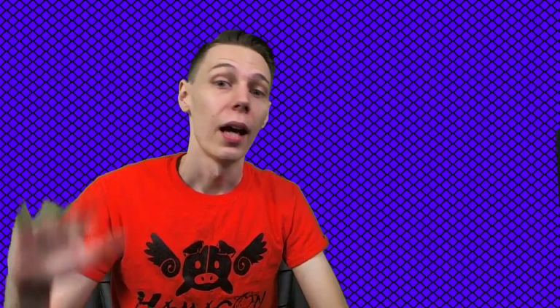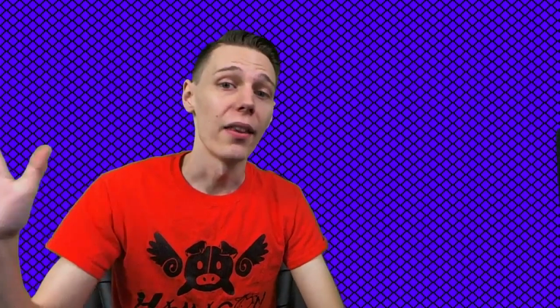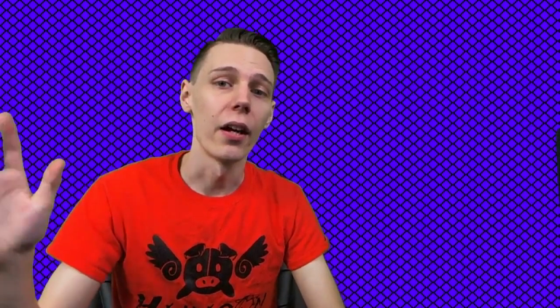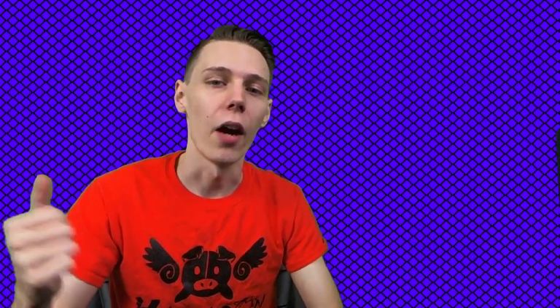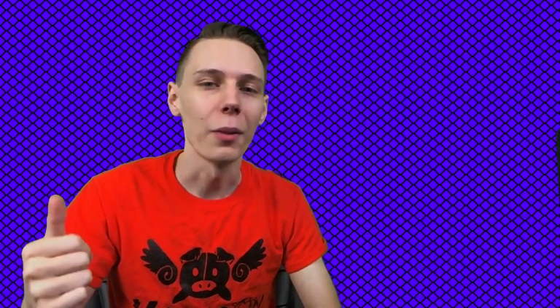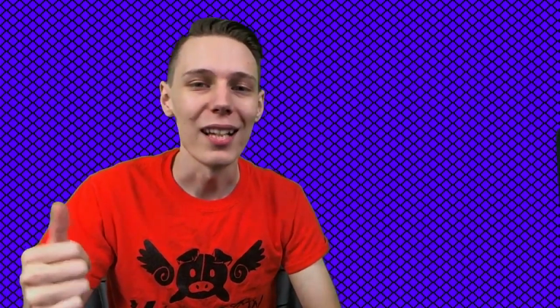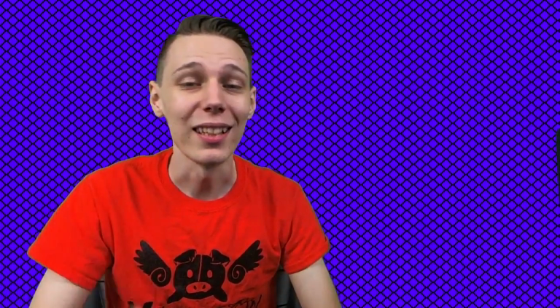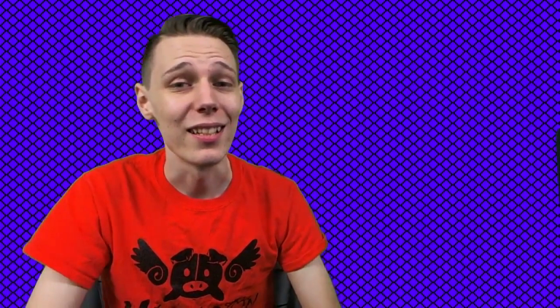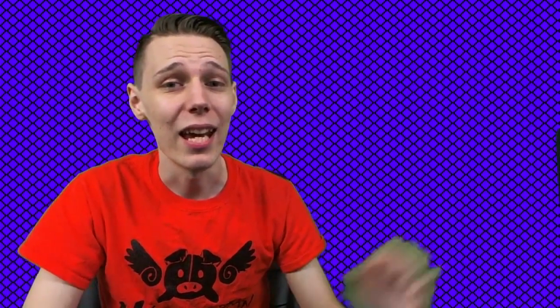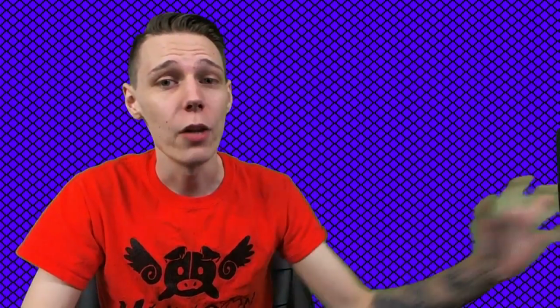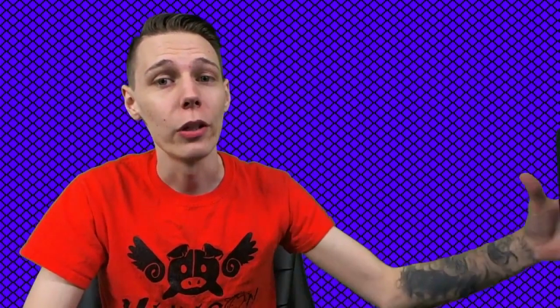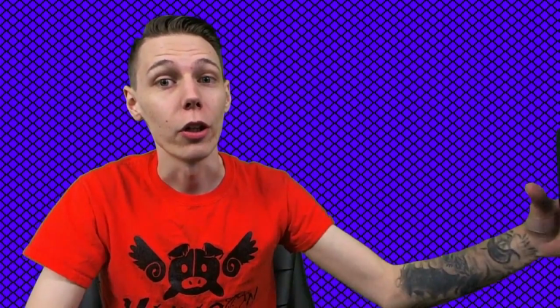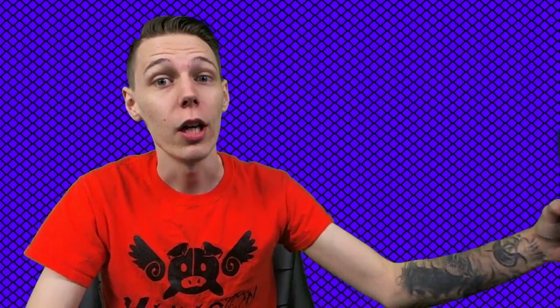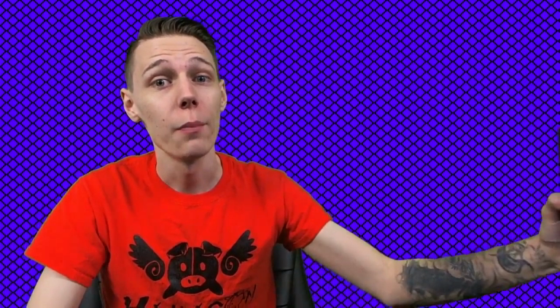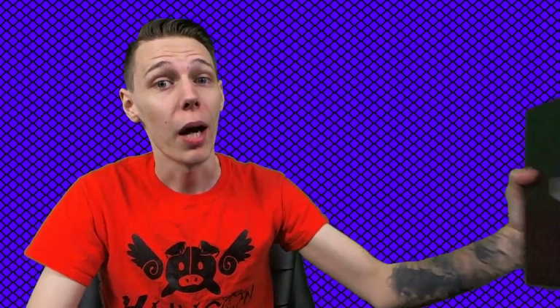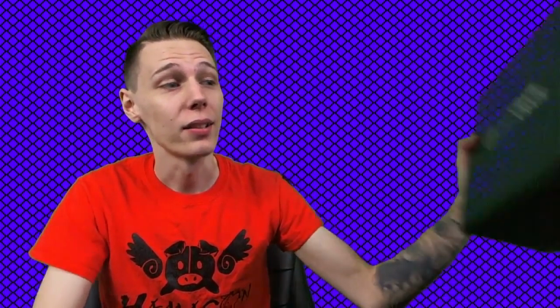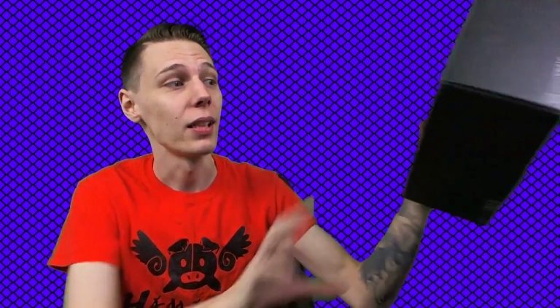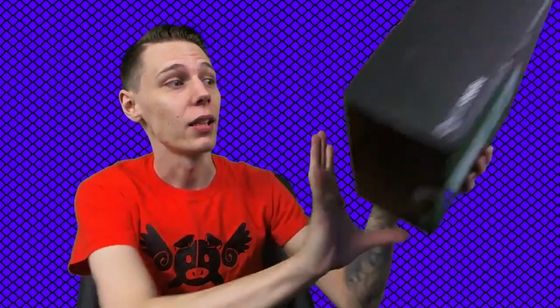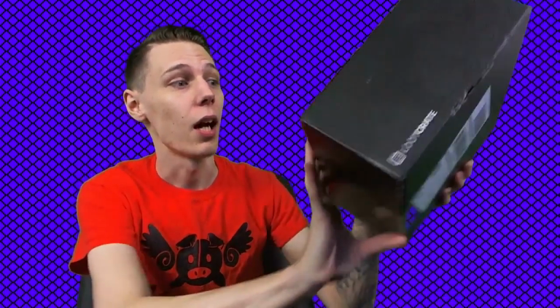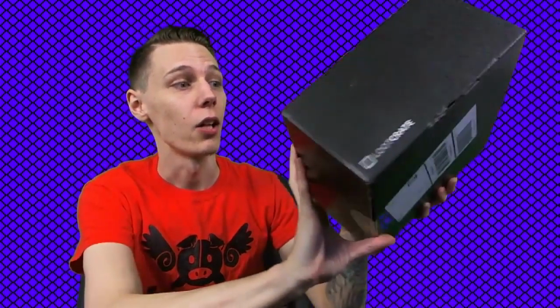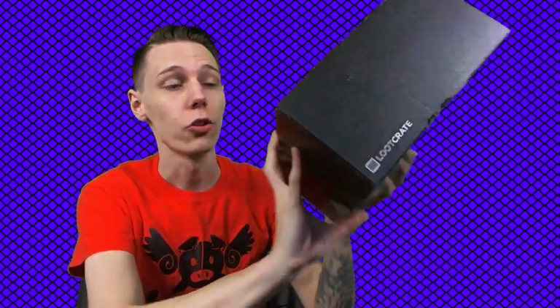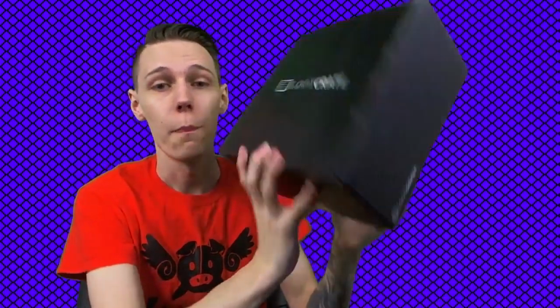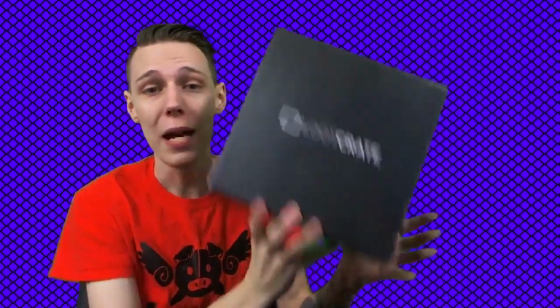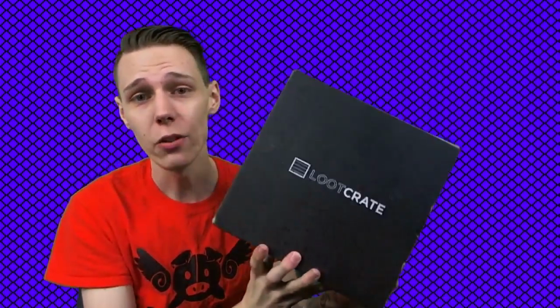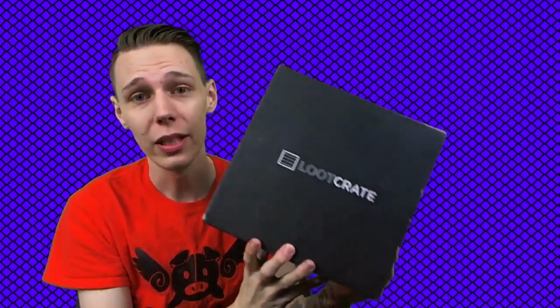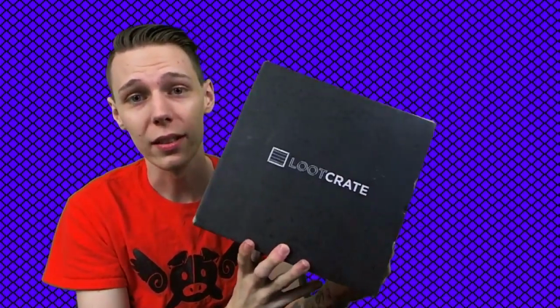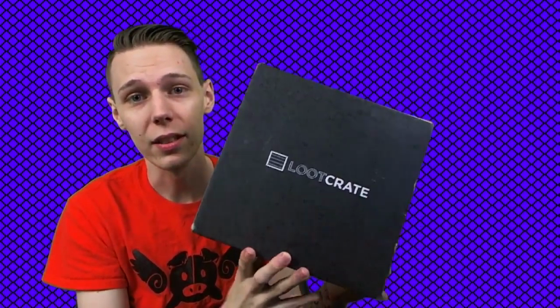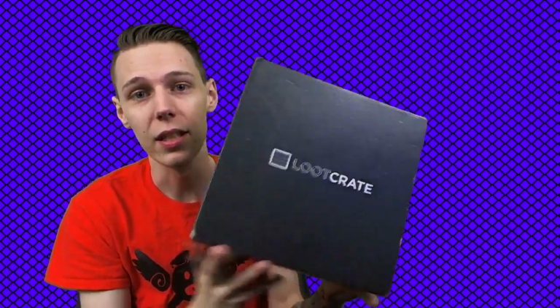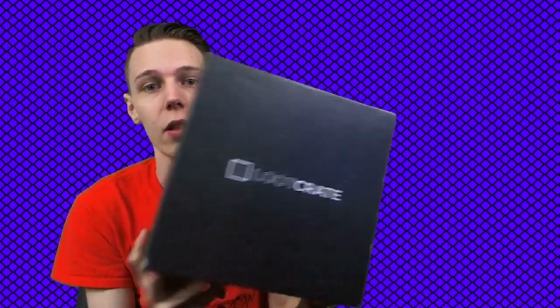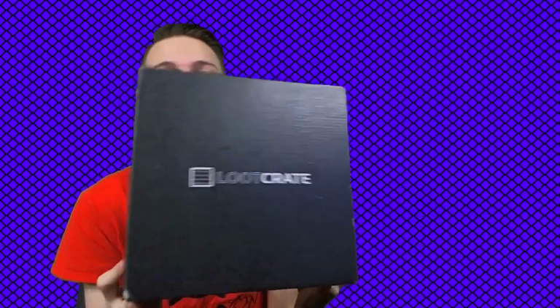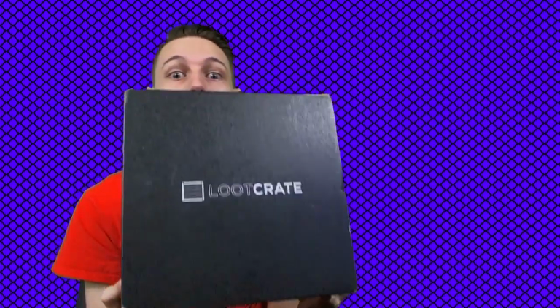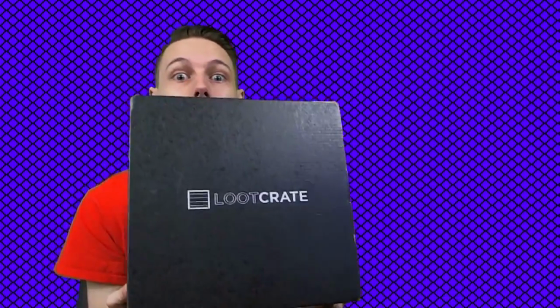Hey there, I'm Classic, and today we are unboxing May 2016's Loot Crate.